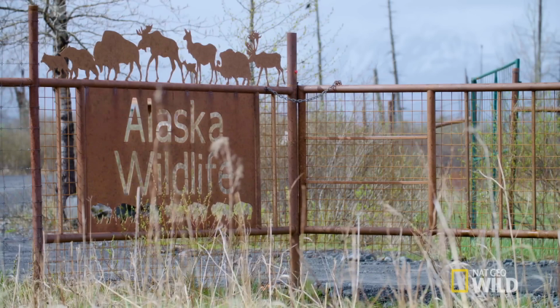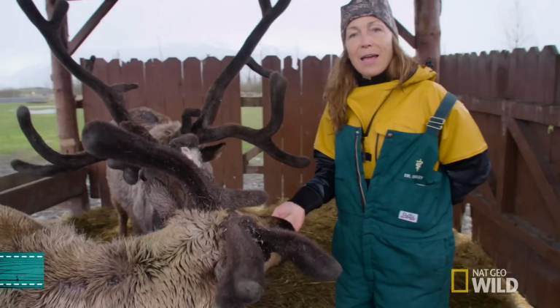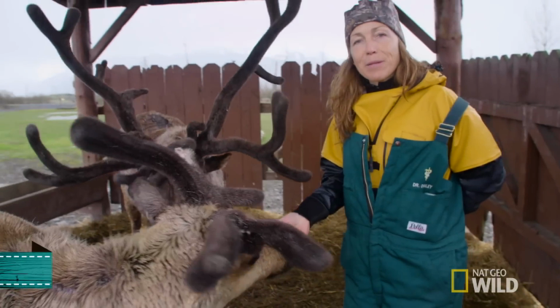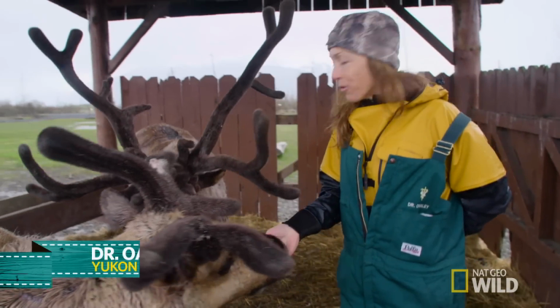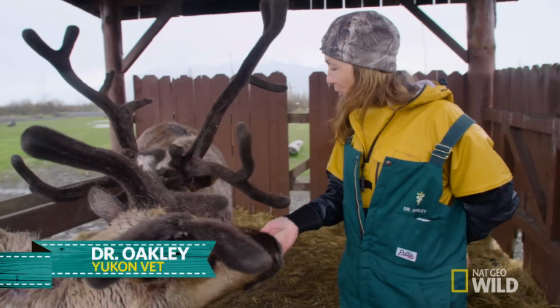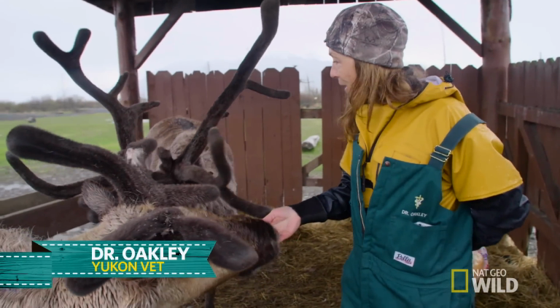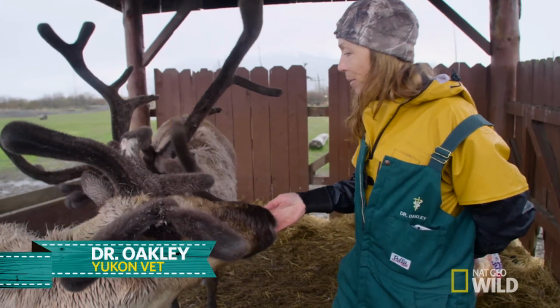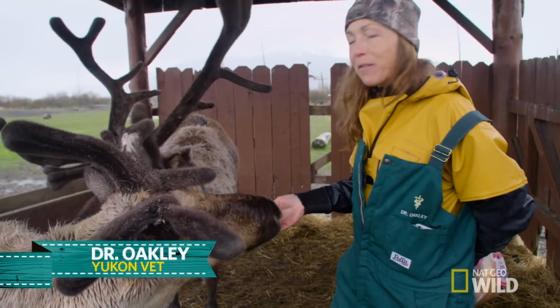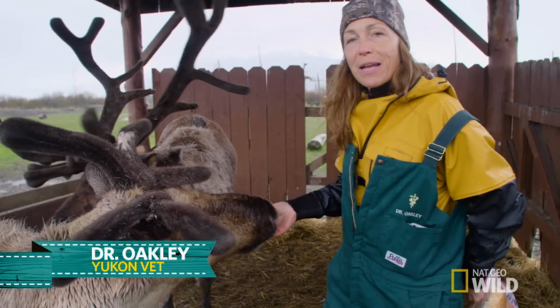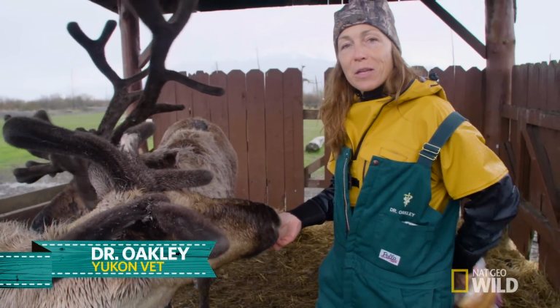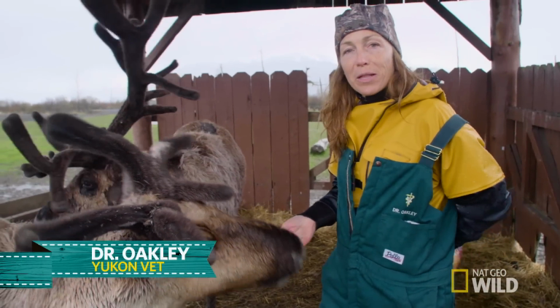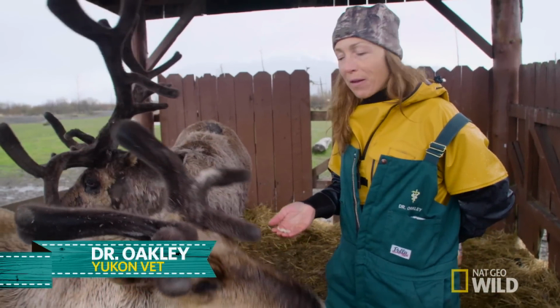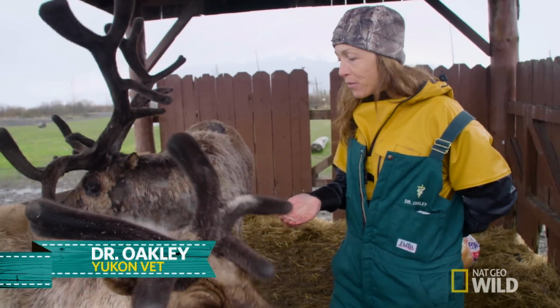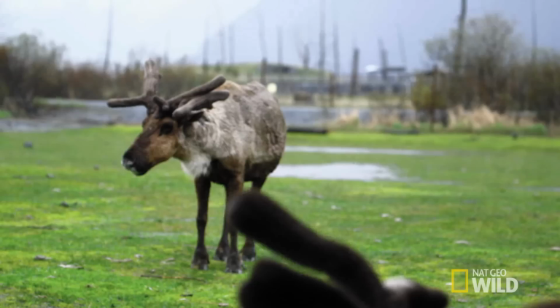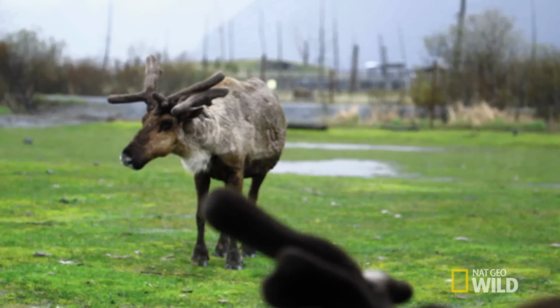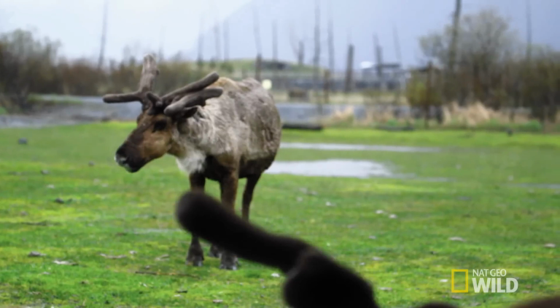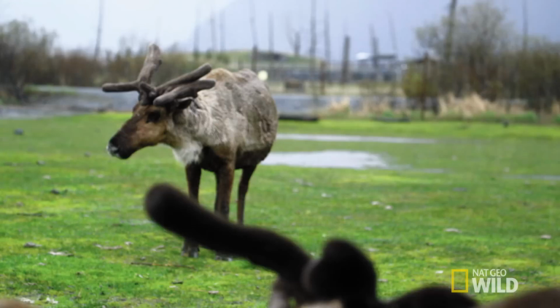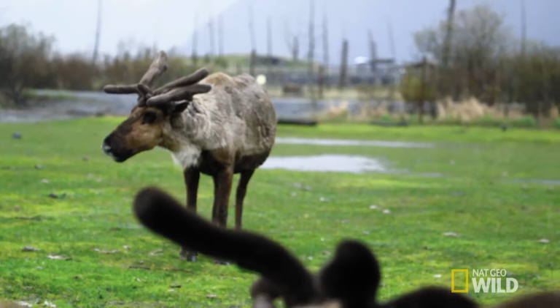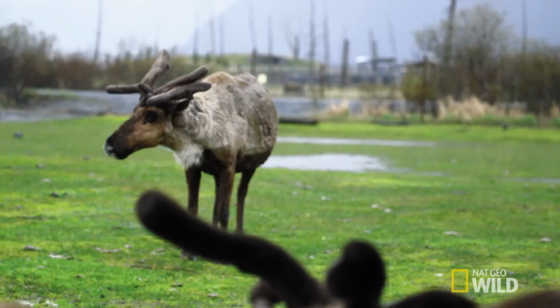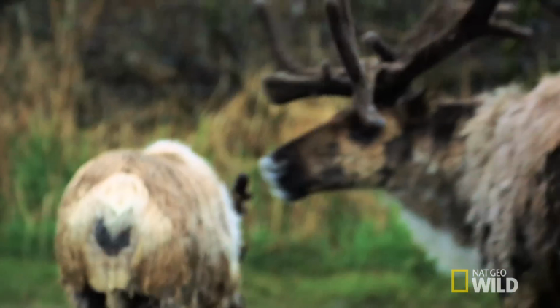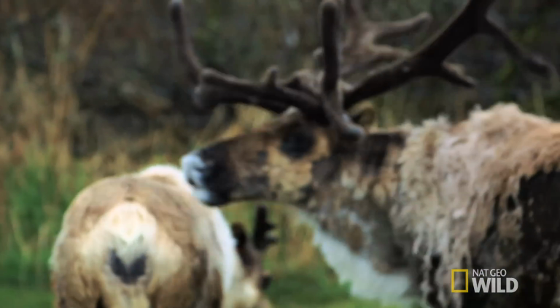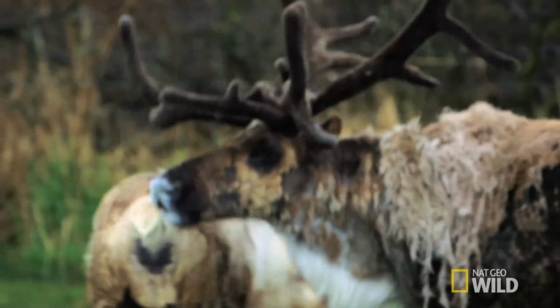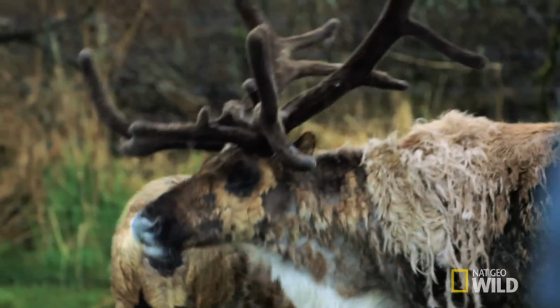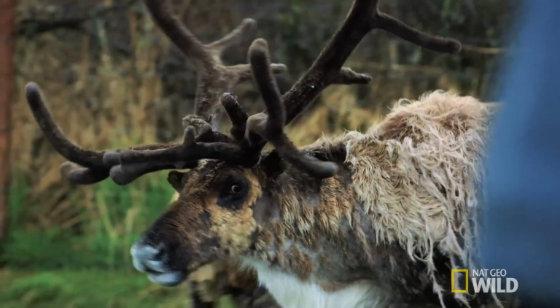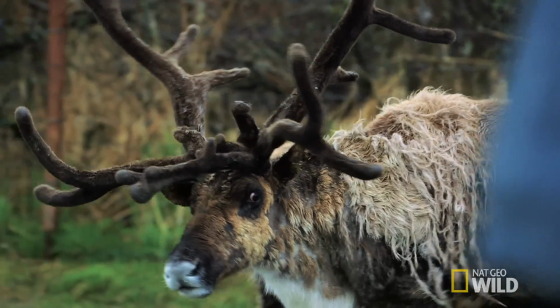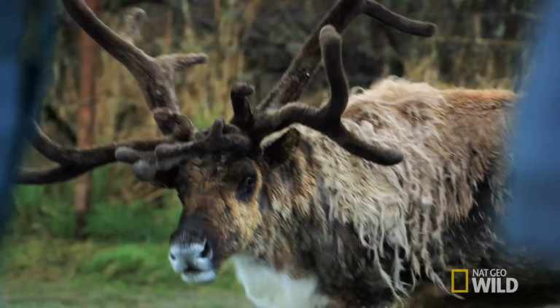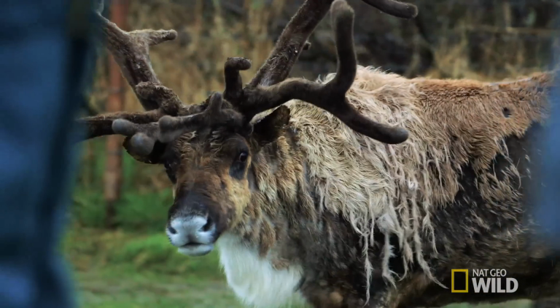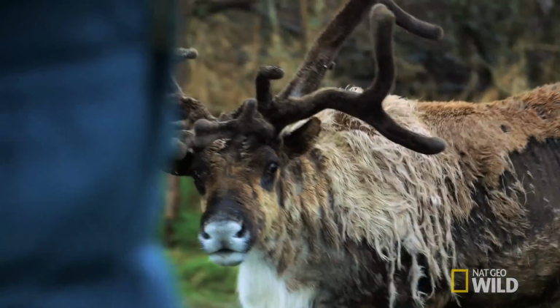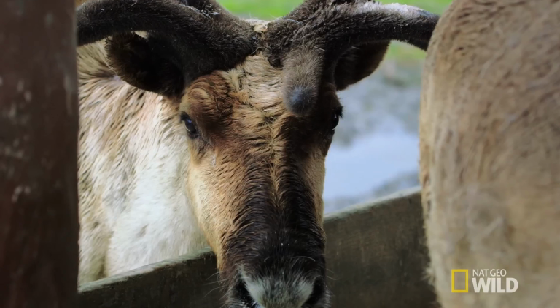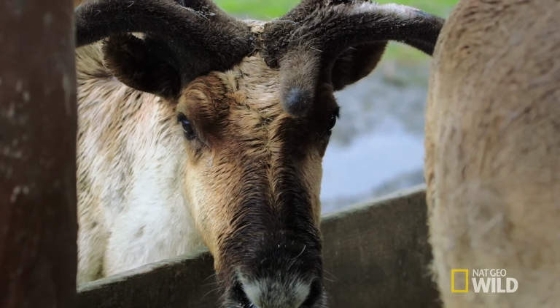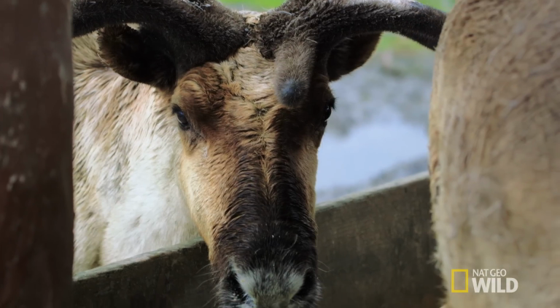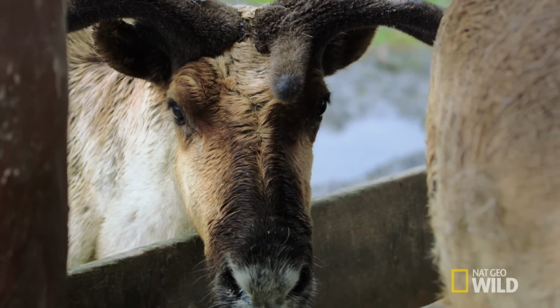Hi, I'm Dr. Oakley, and I'm here at the Alaska Wildlife Conservation Center in Gerdwood, Alaska, and I'm with a group of reindeer today.